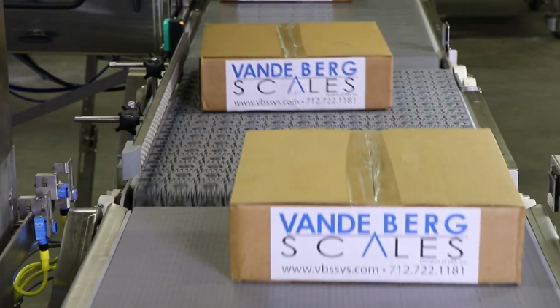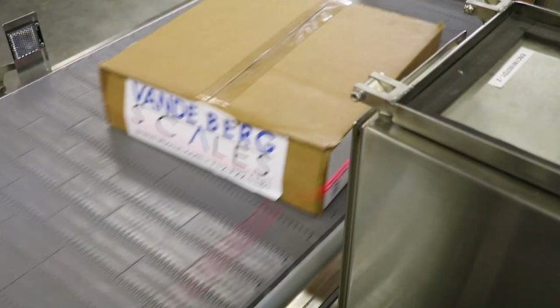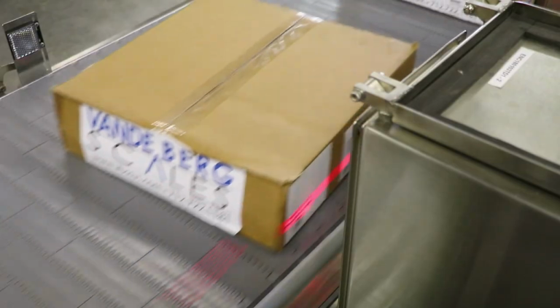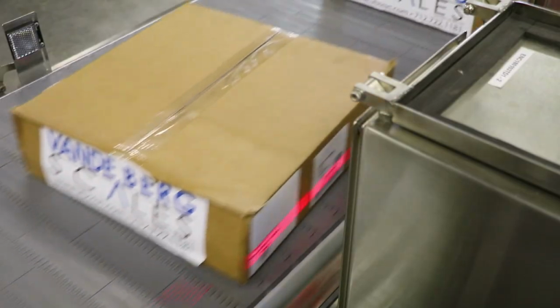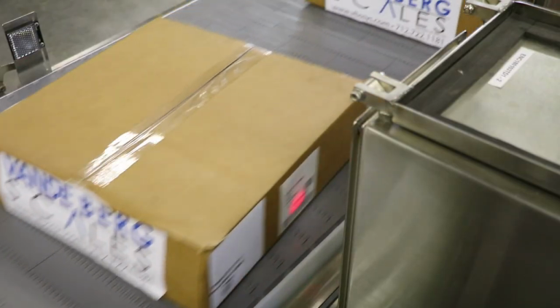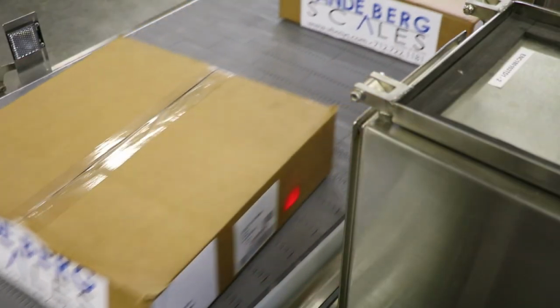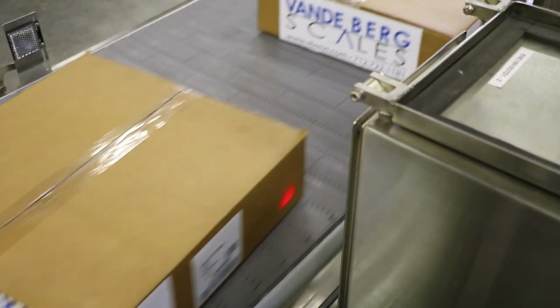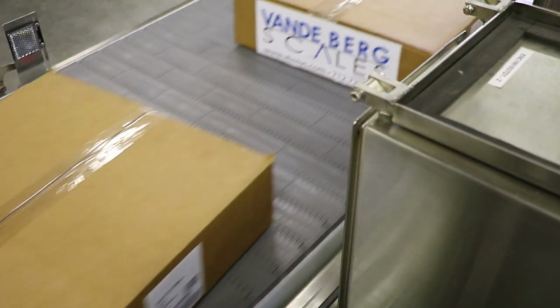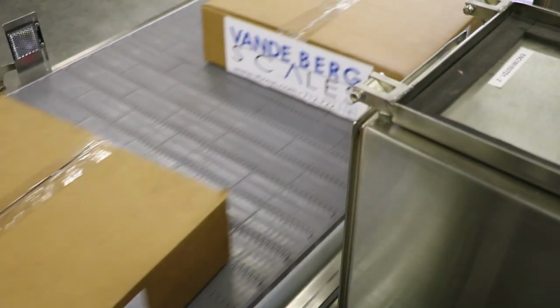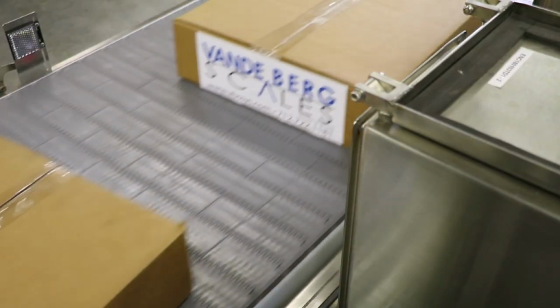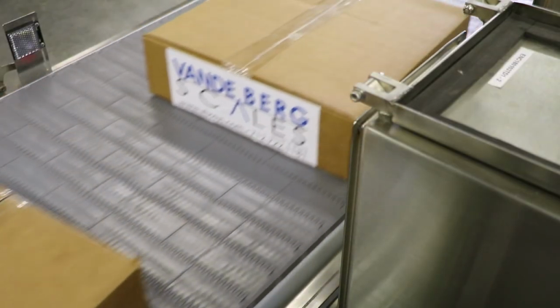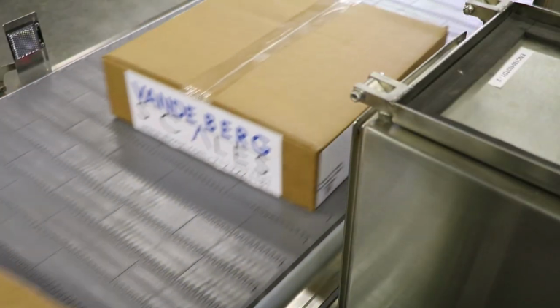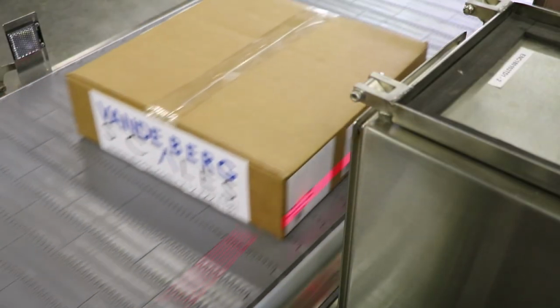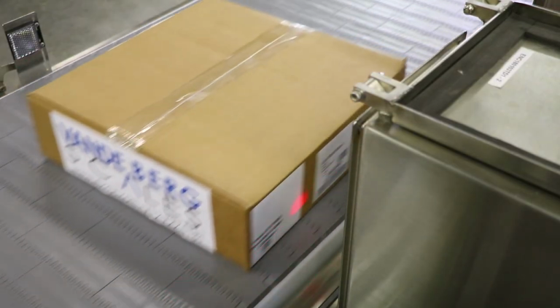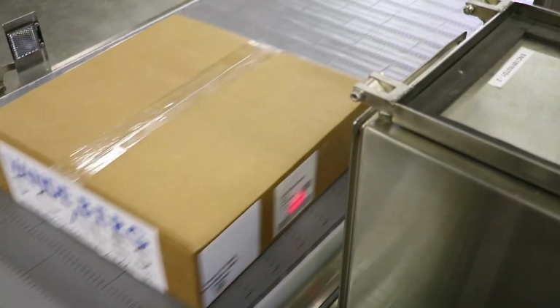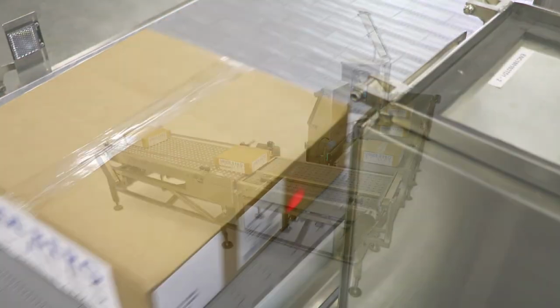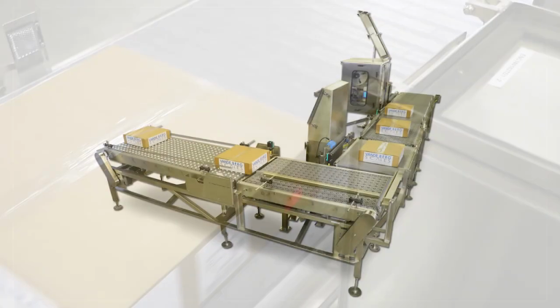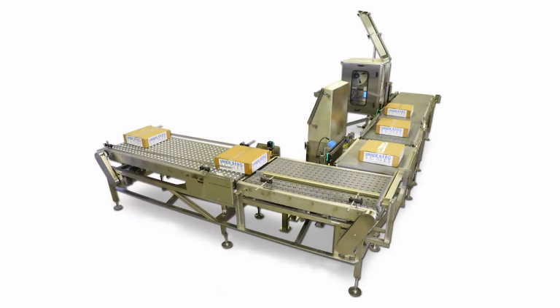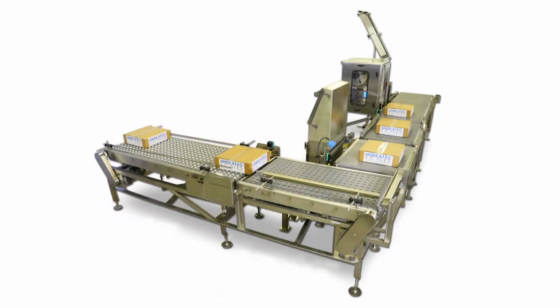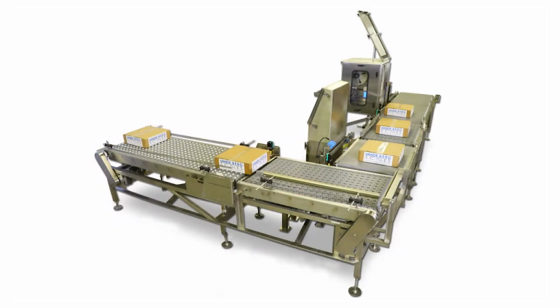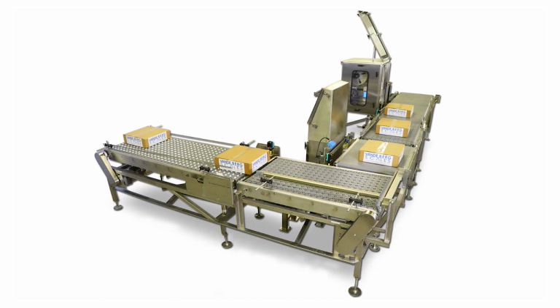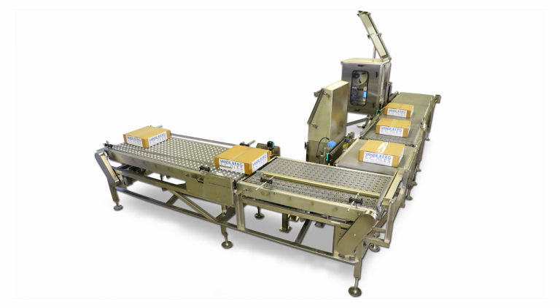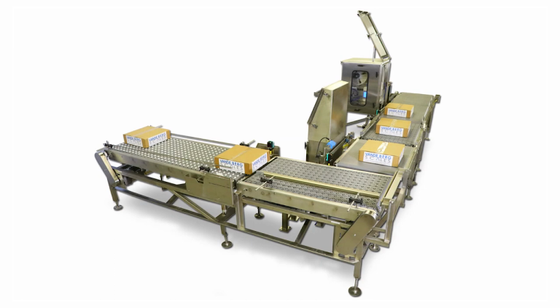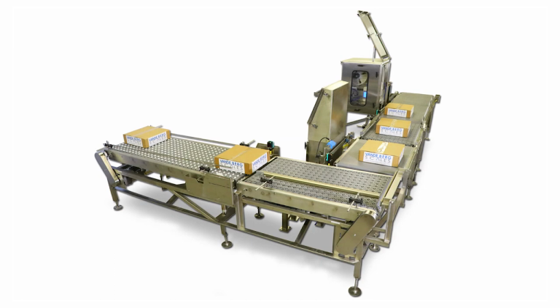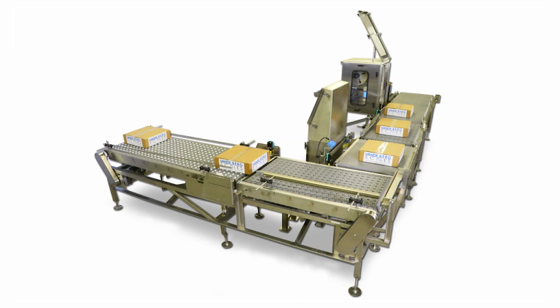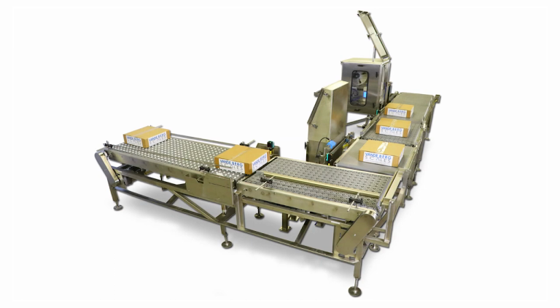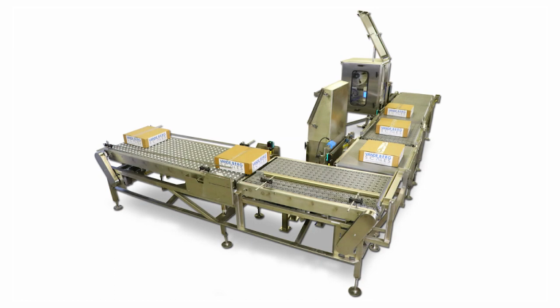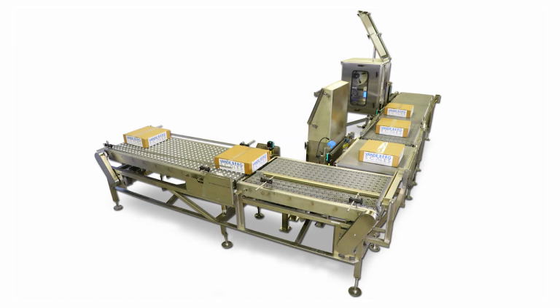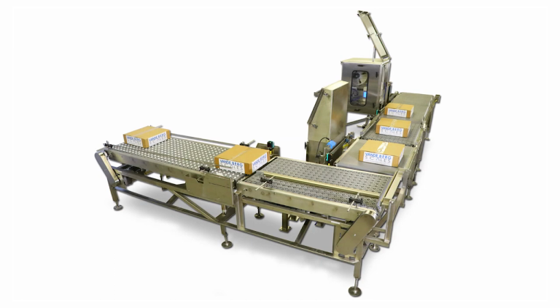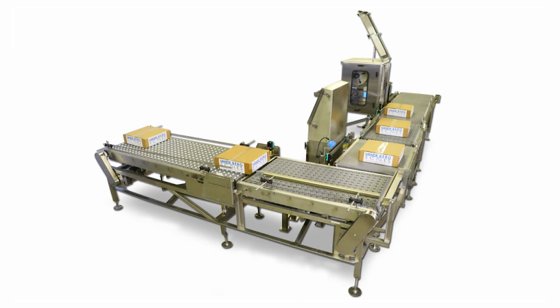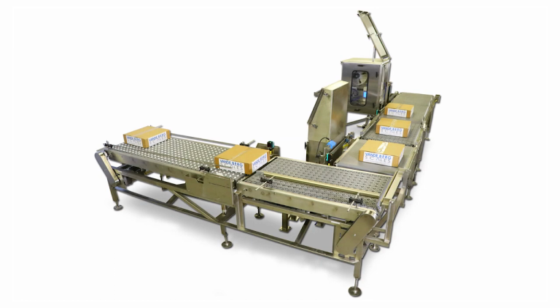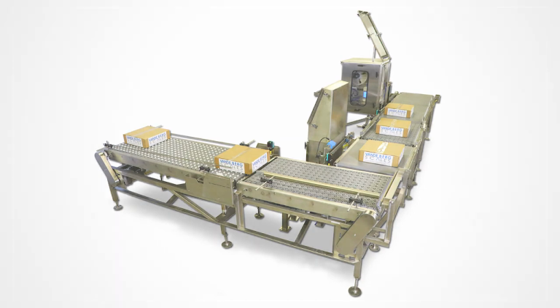Finally, a scanner ensures the barcode is readable. This system improves traceability for the customer.